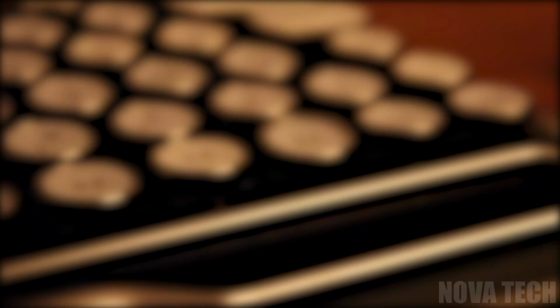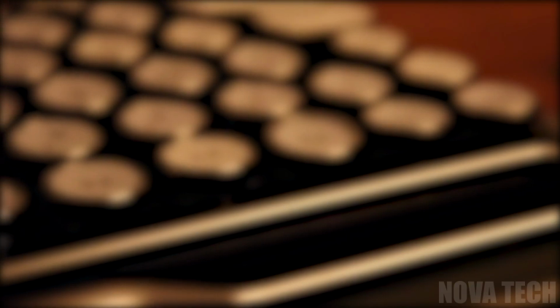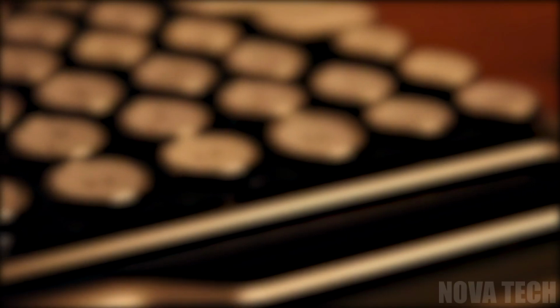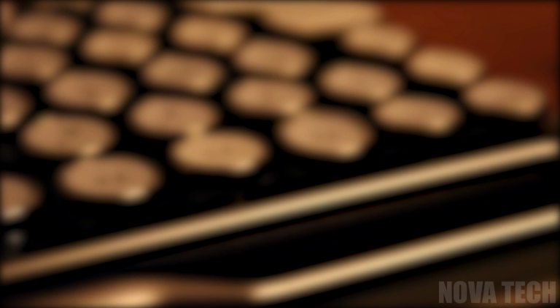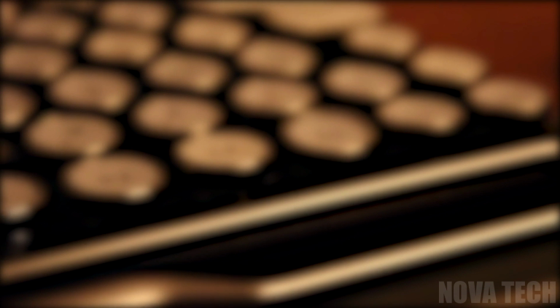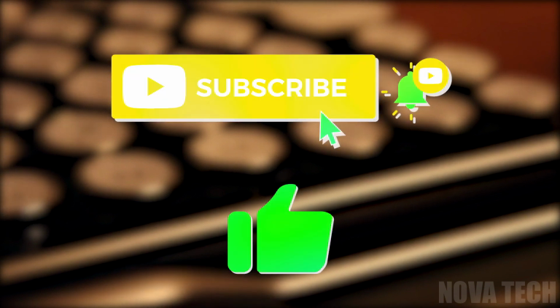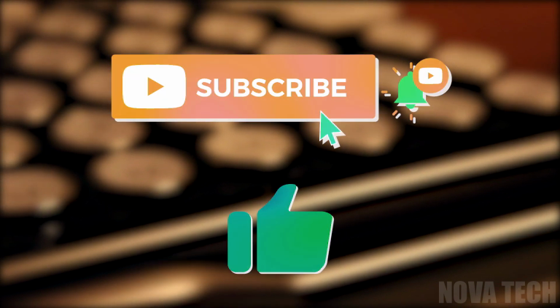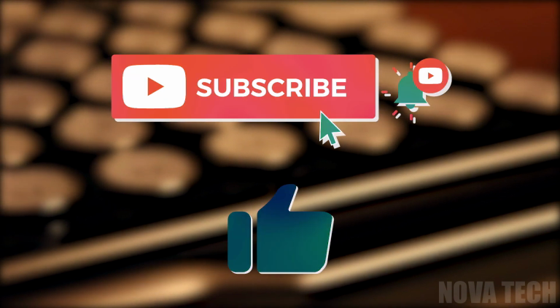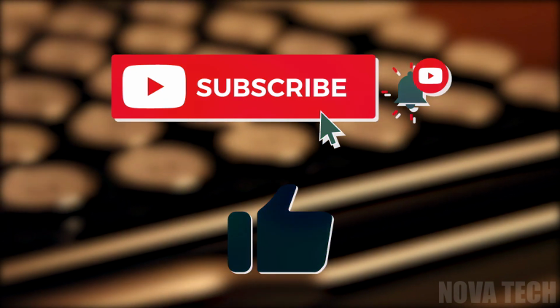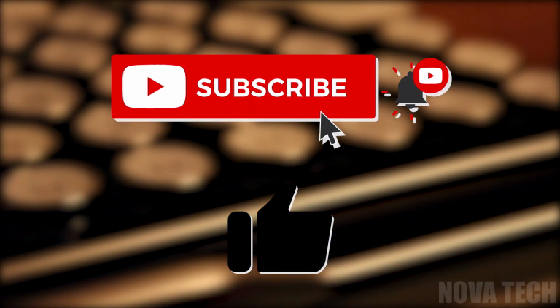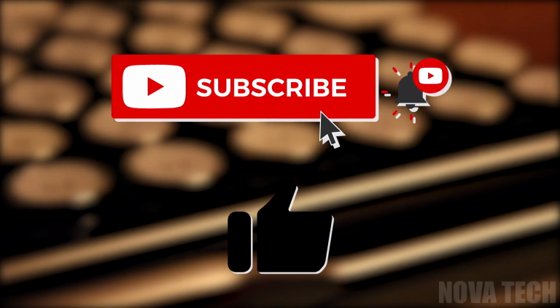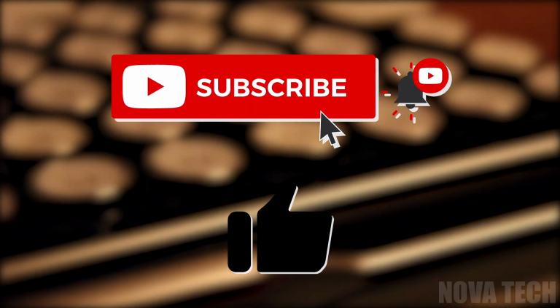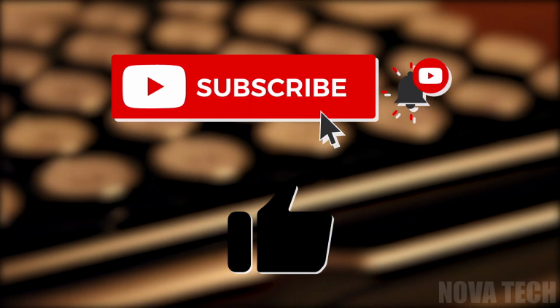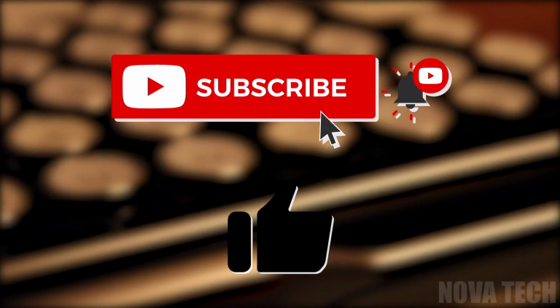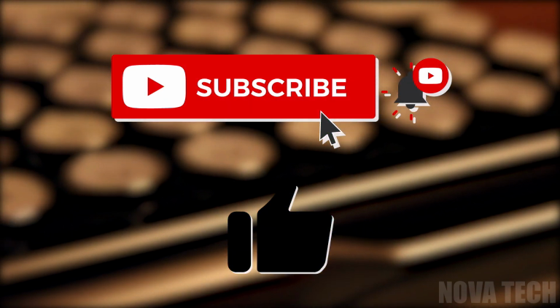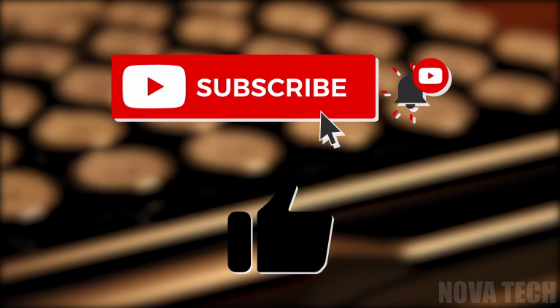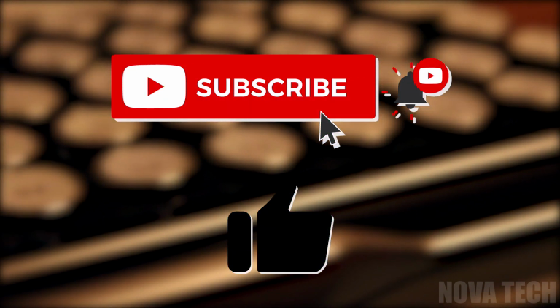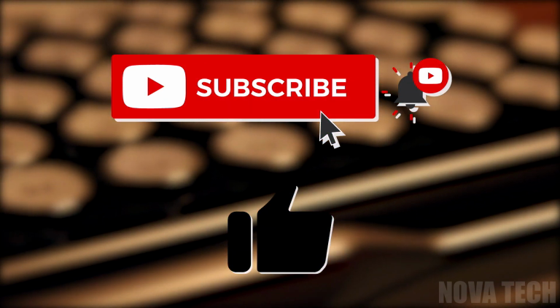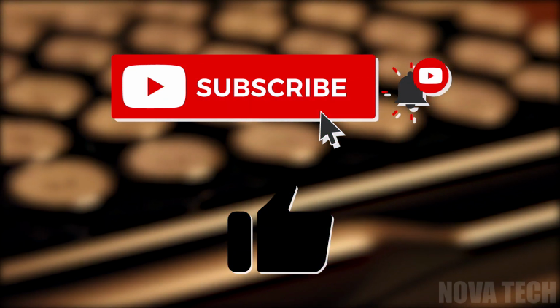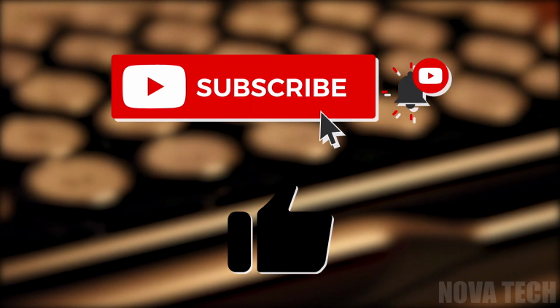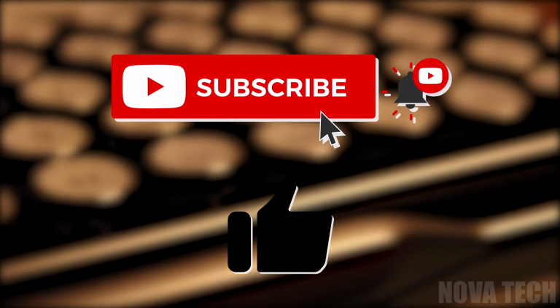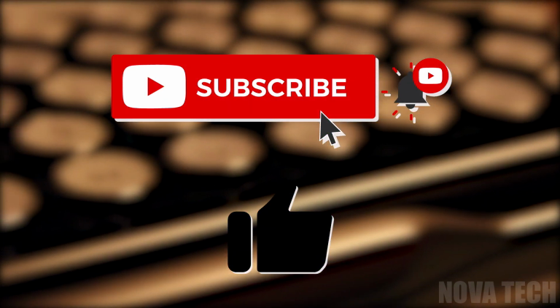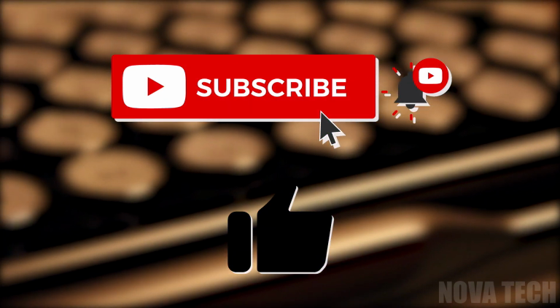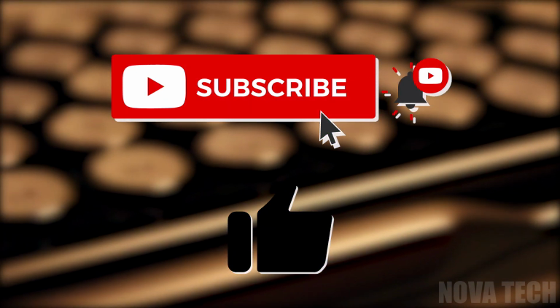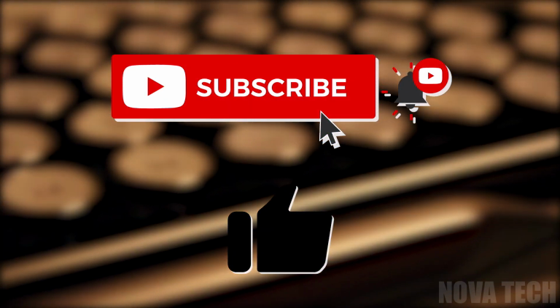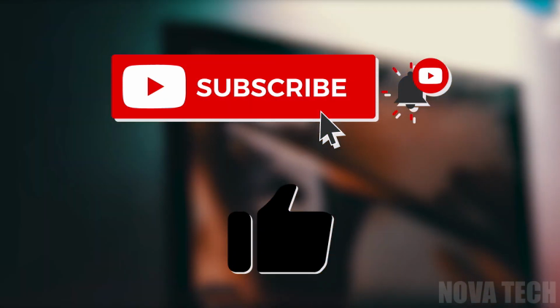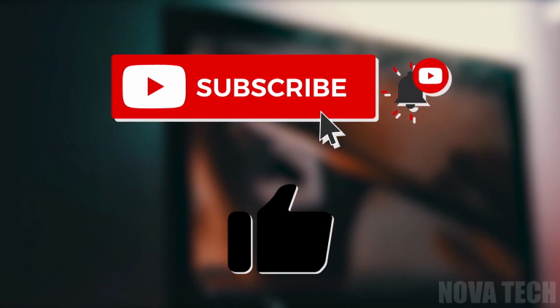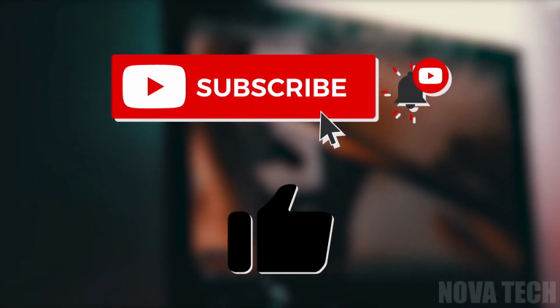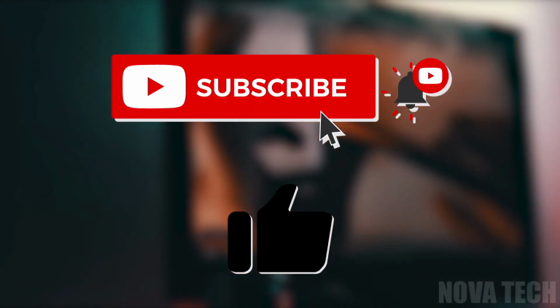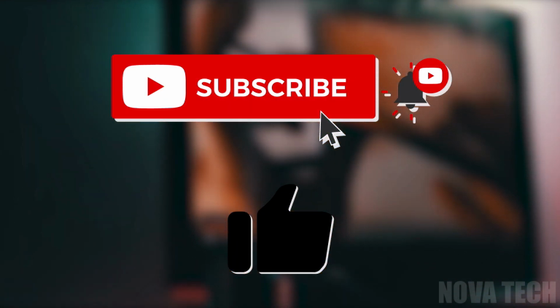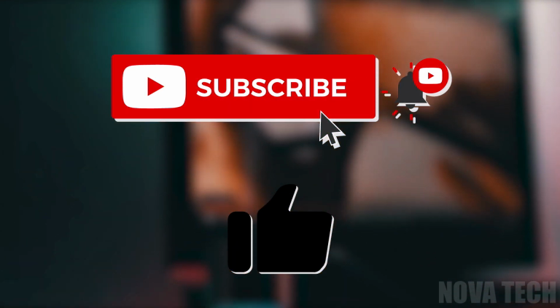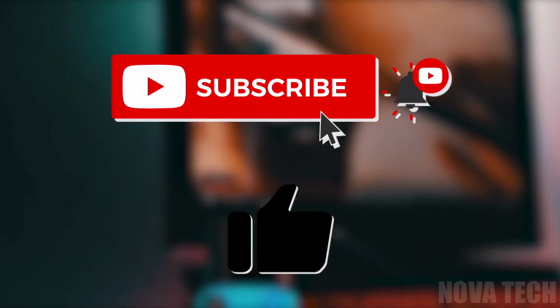If you enjoyed this video, be sure to like and subscribe for more awesome gadgets. See you in the next one.